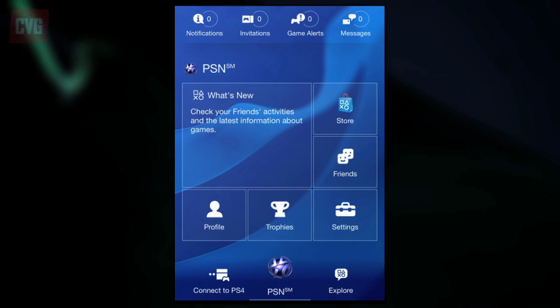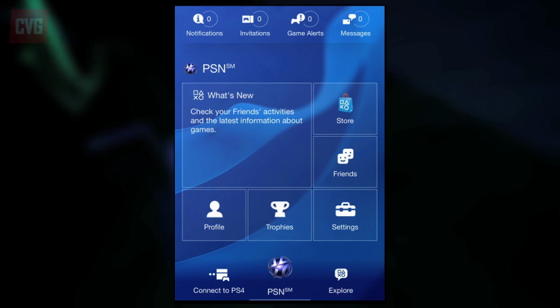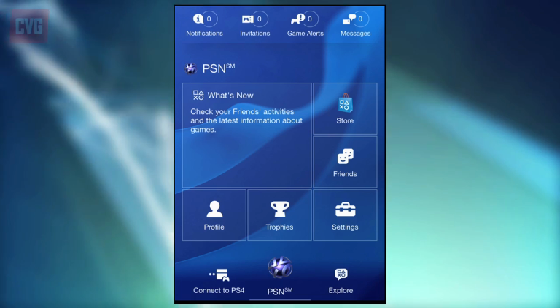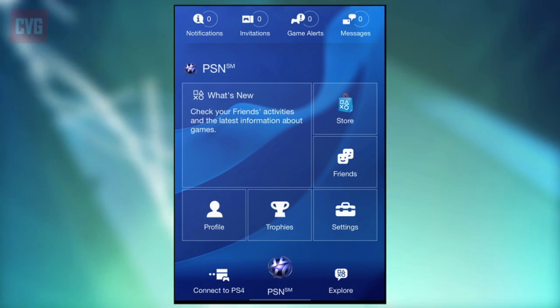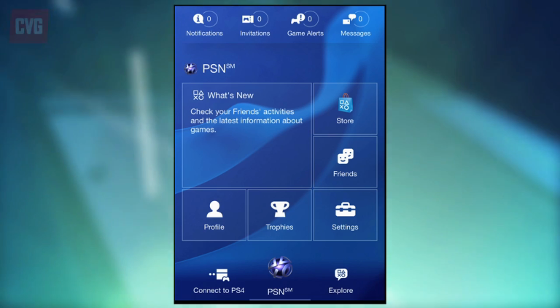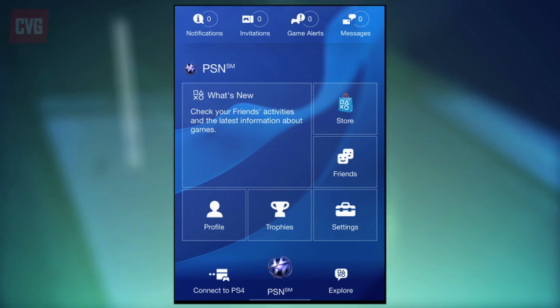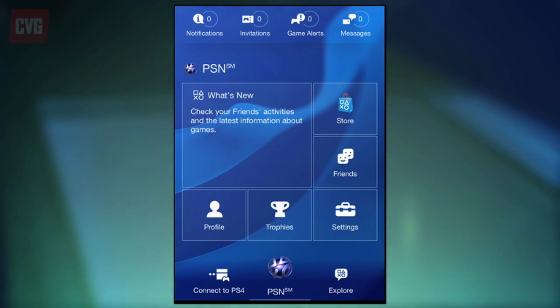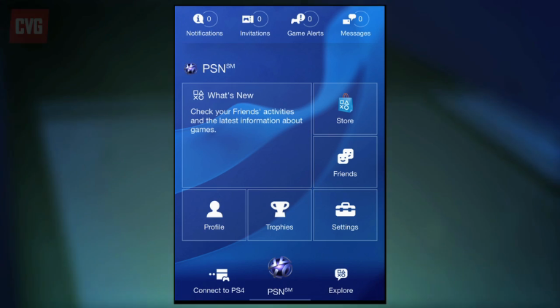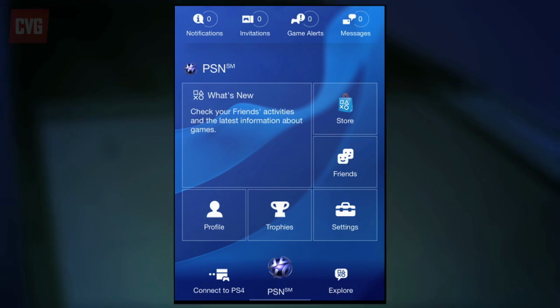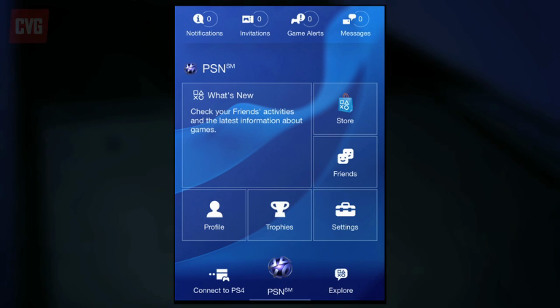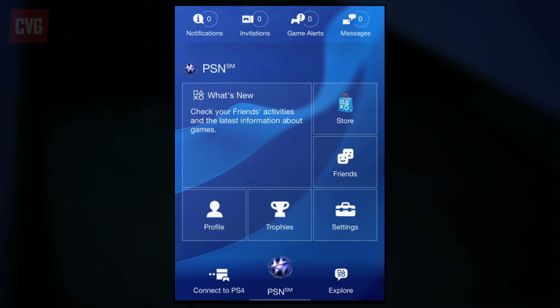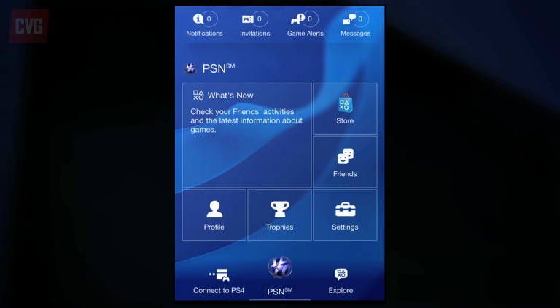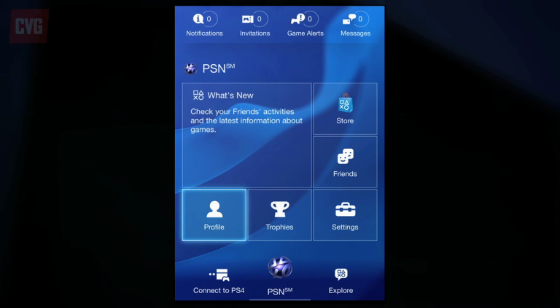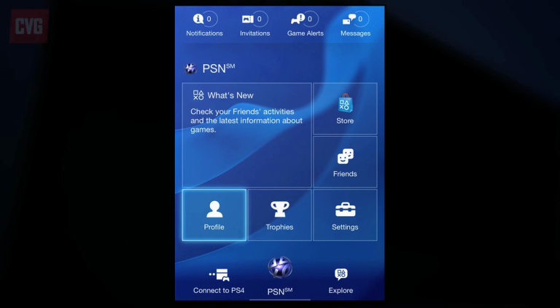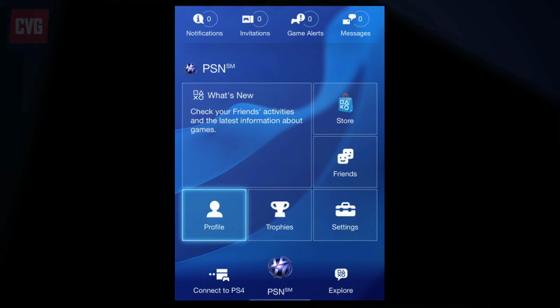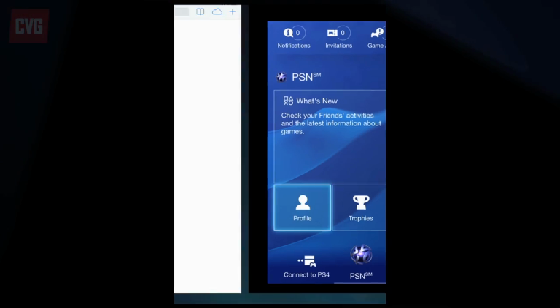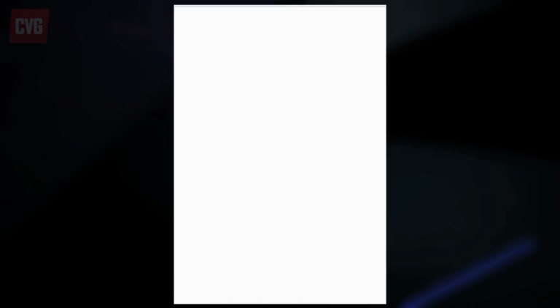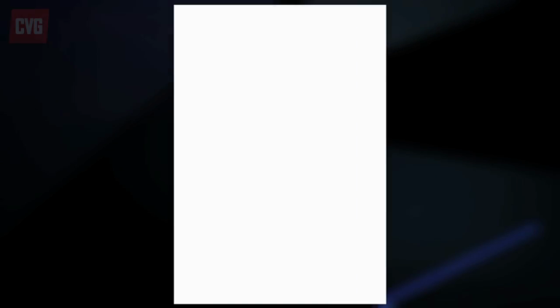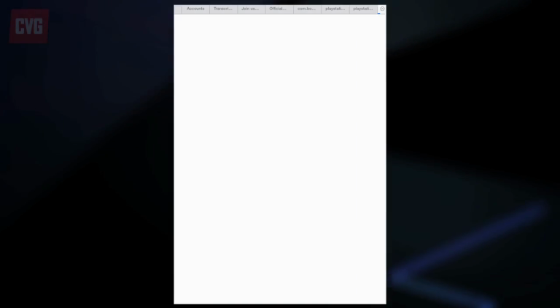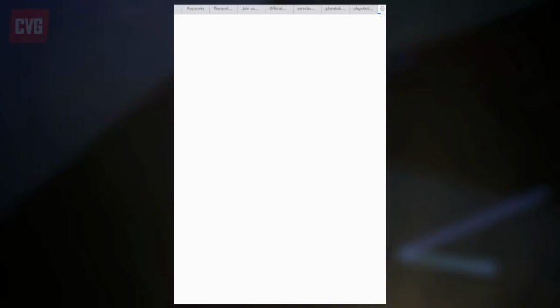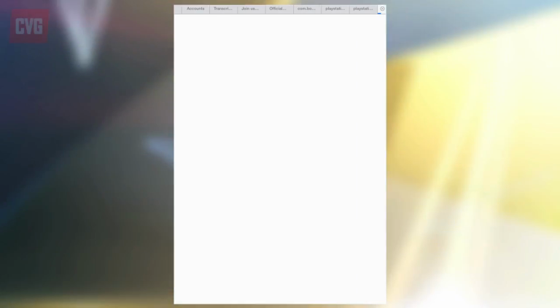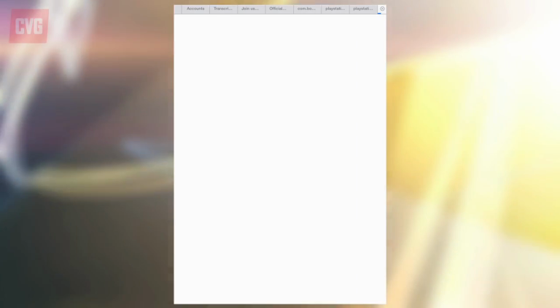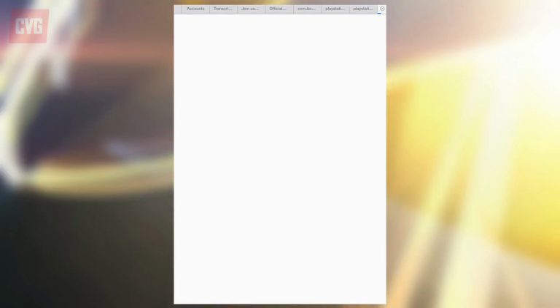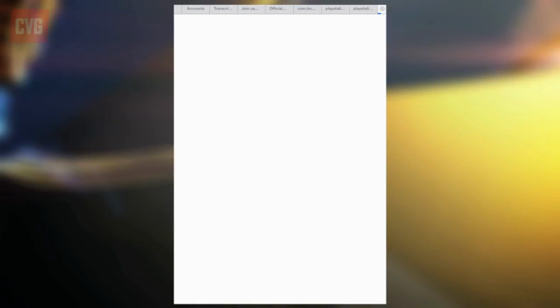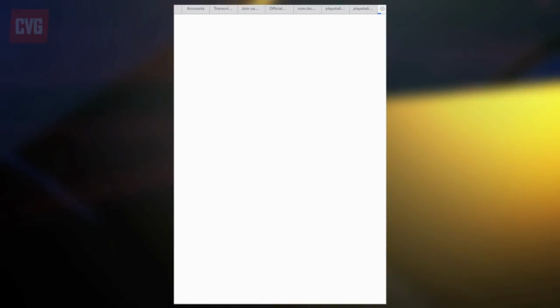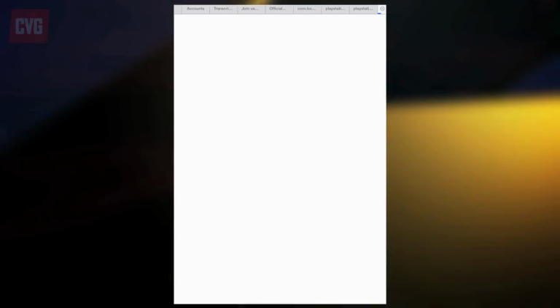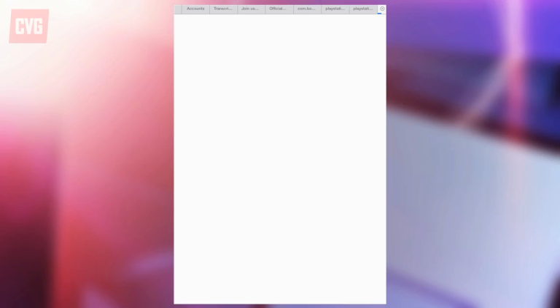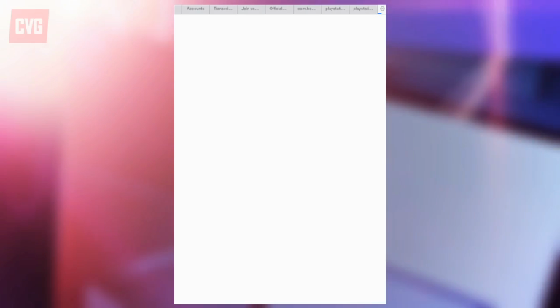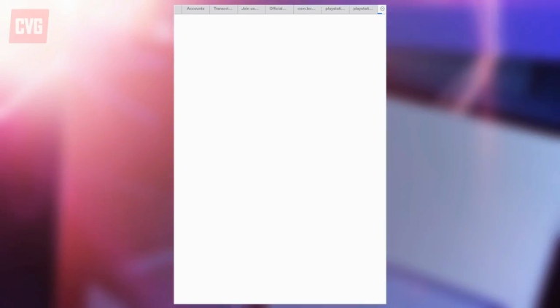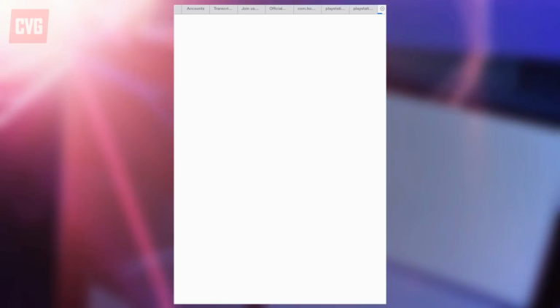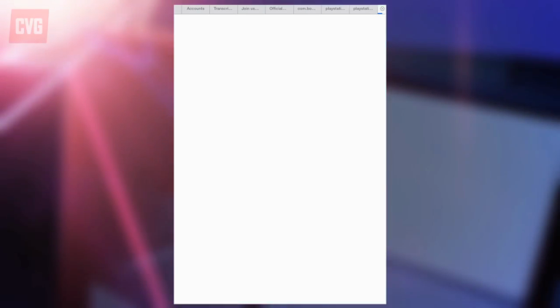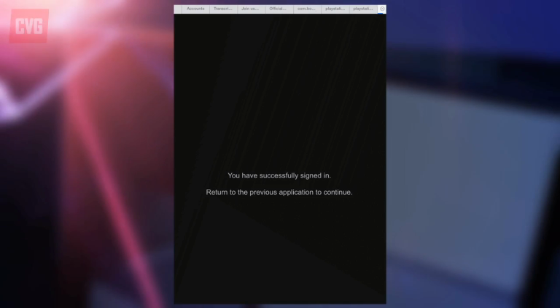Before you explore, go to Profile and sign in with your regular PSN or SEN ID.